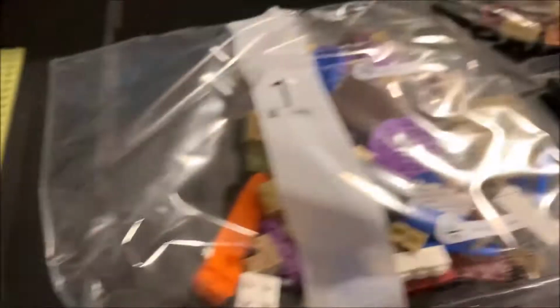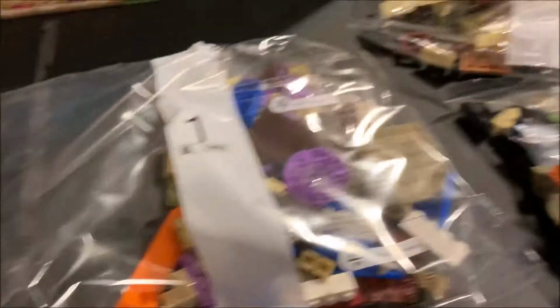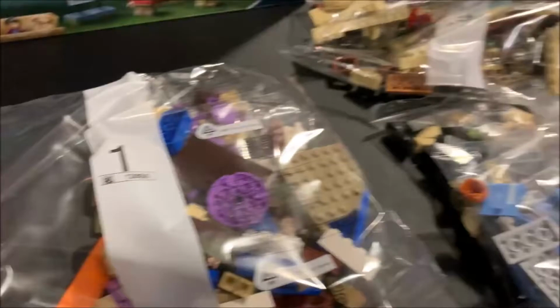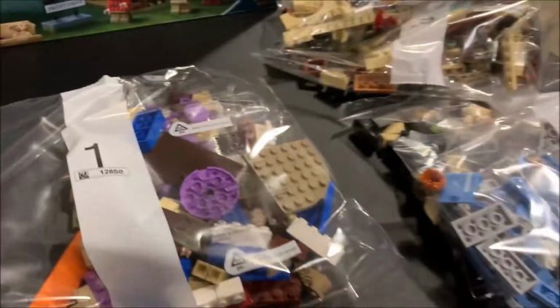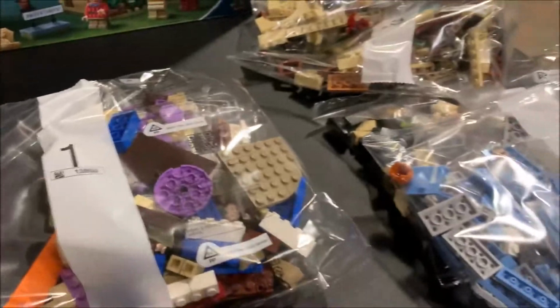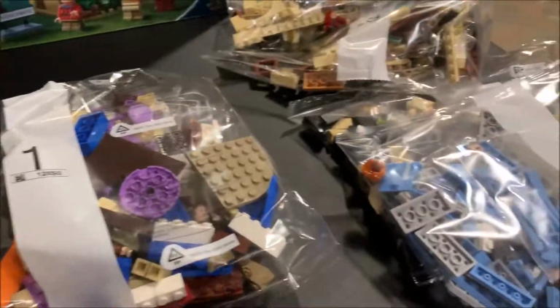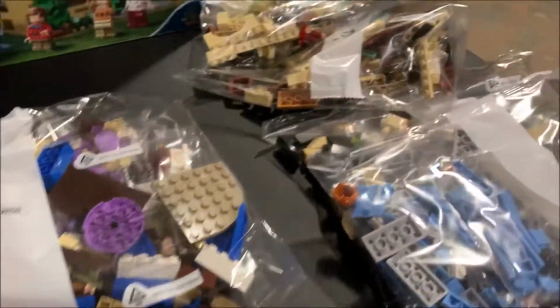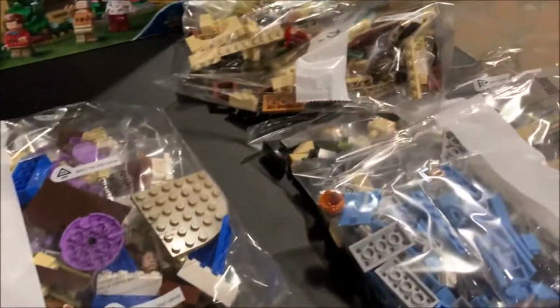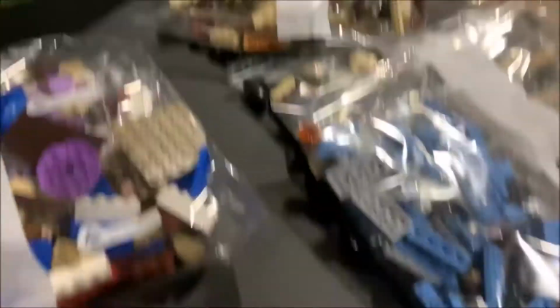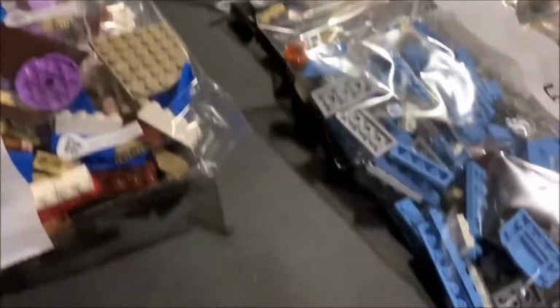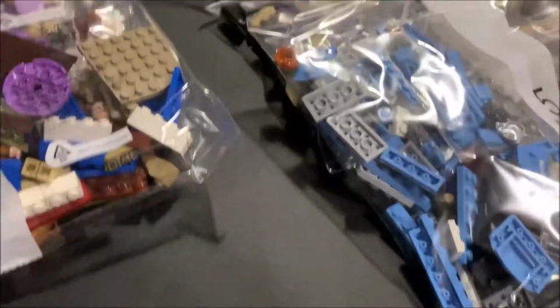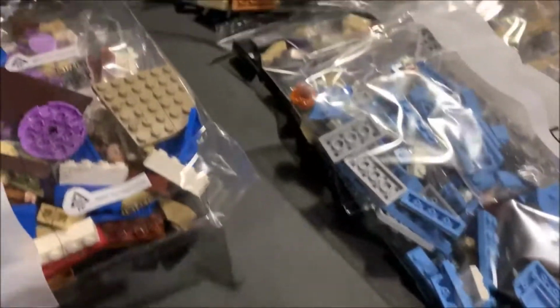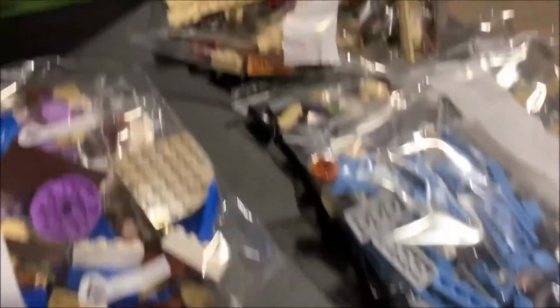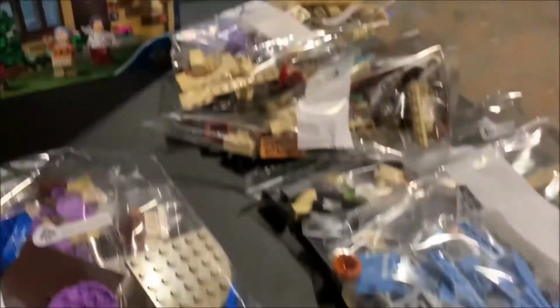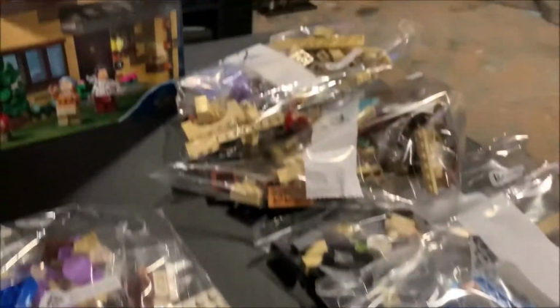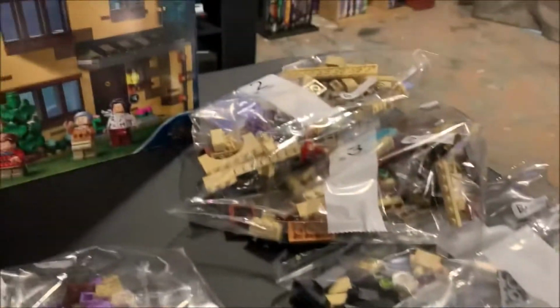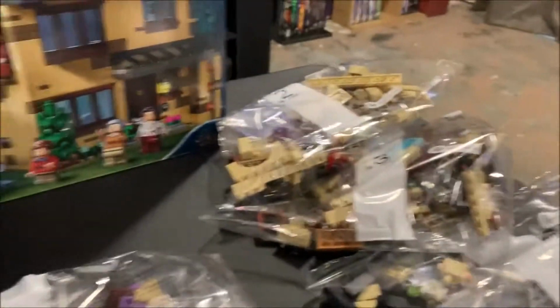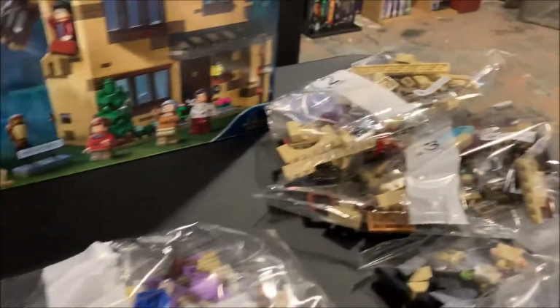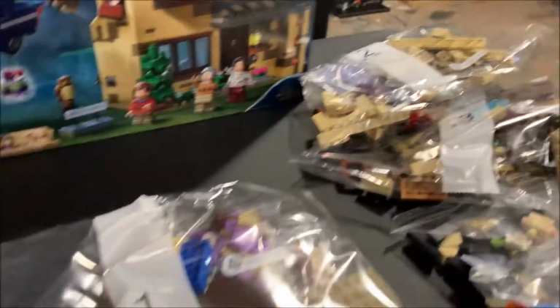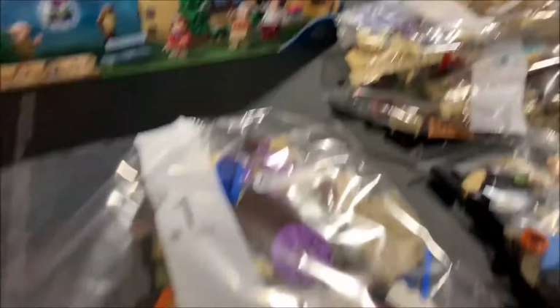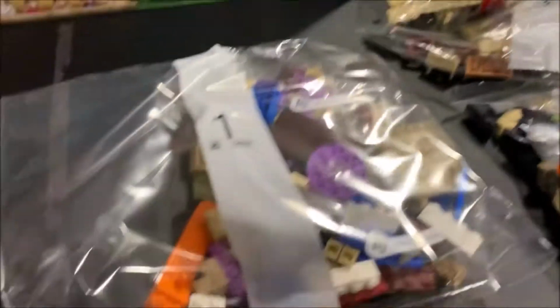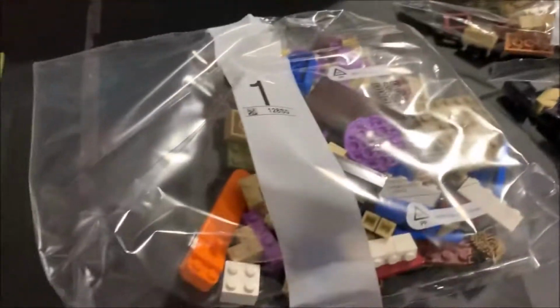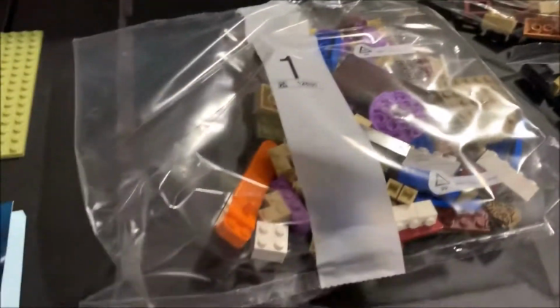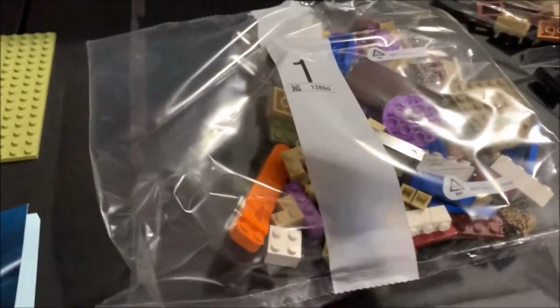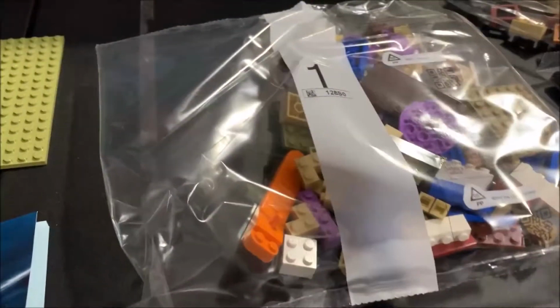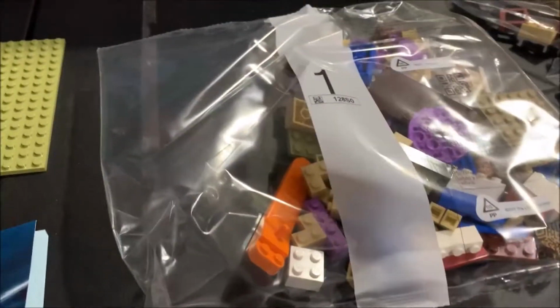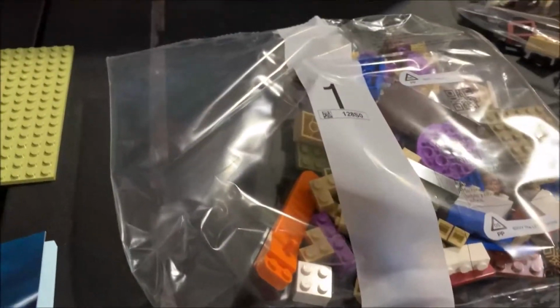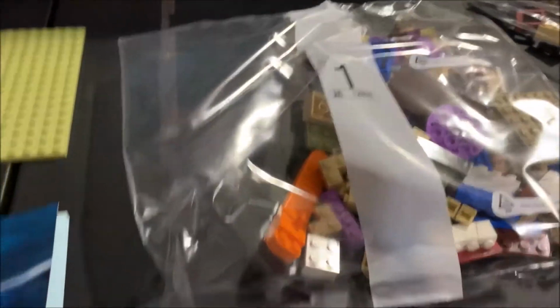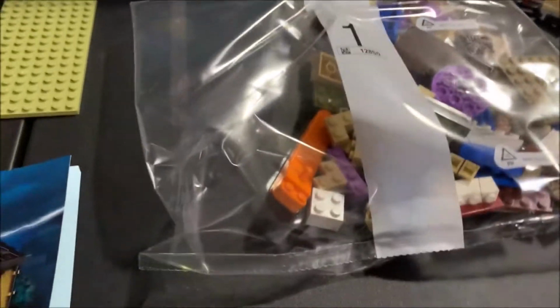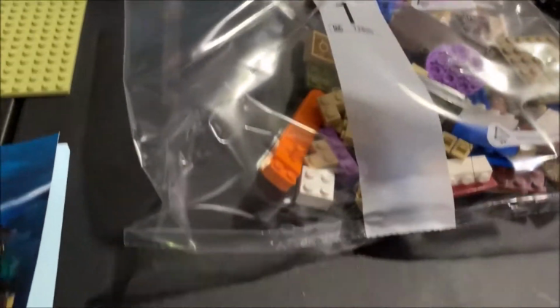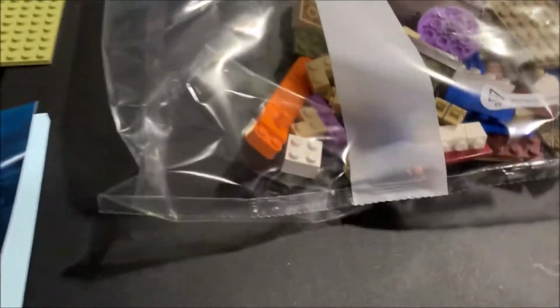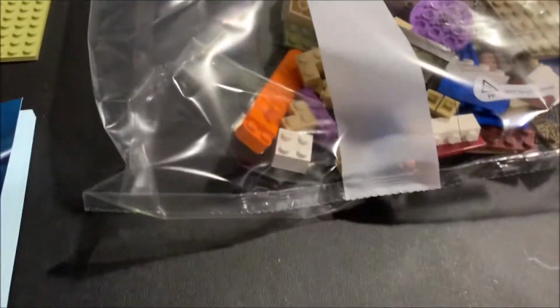So I'm going to get busy building this. I'll check back in when bag one is done just to see where we're at.